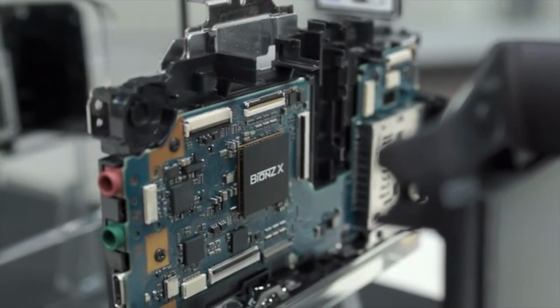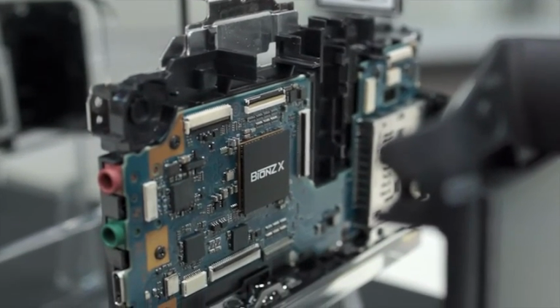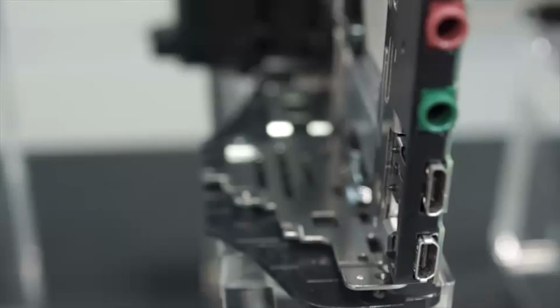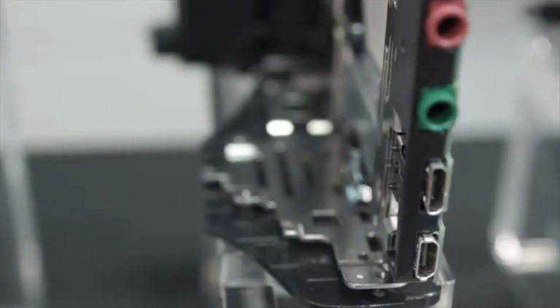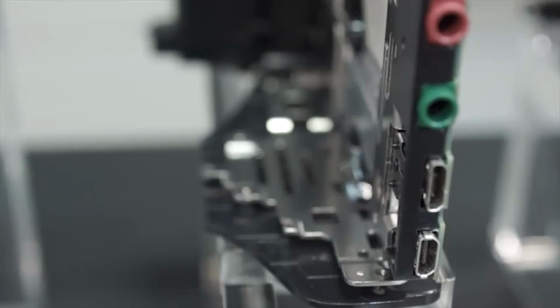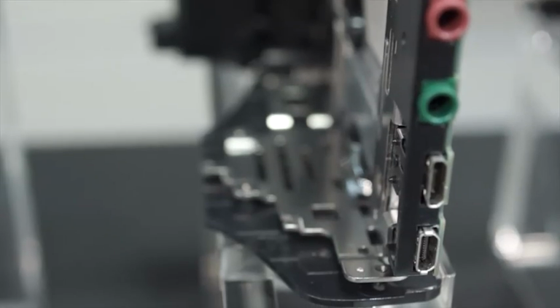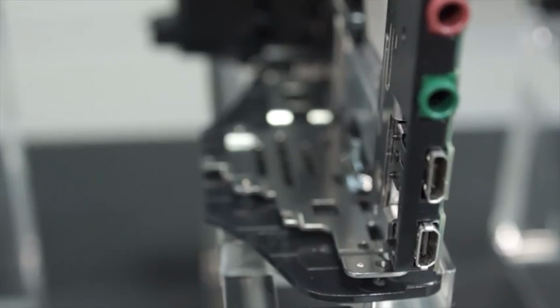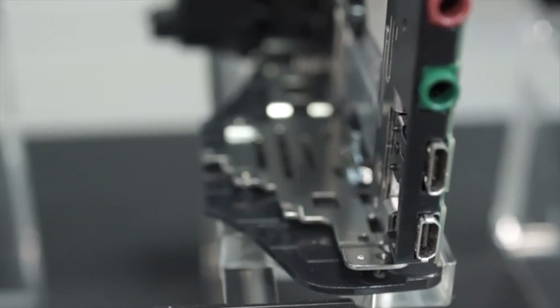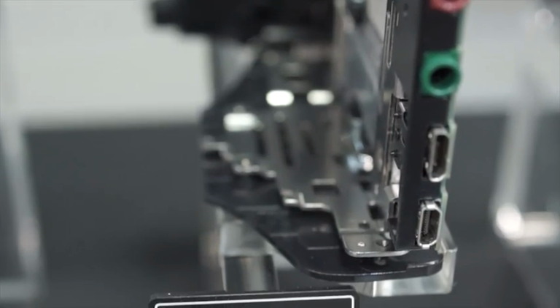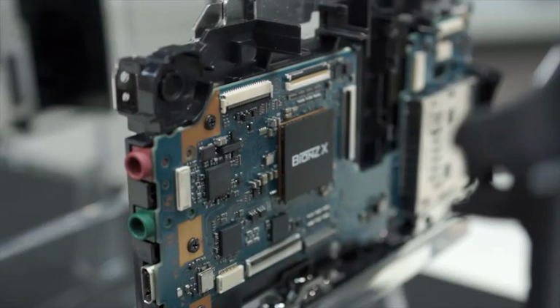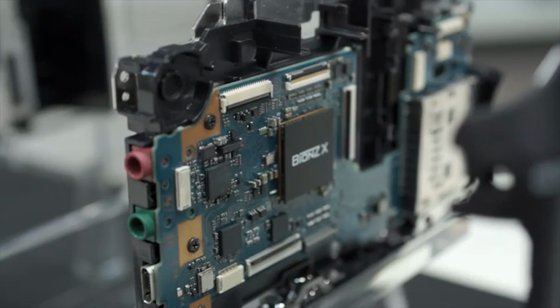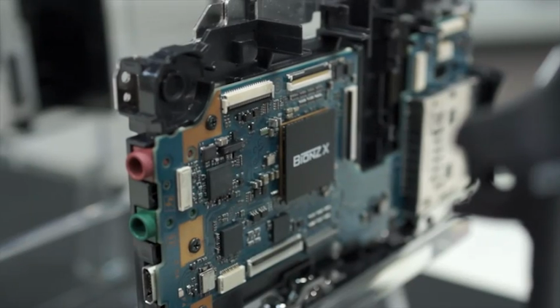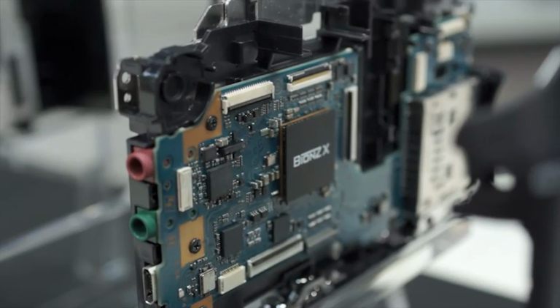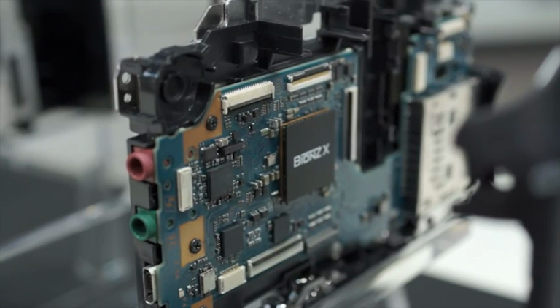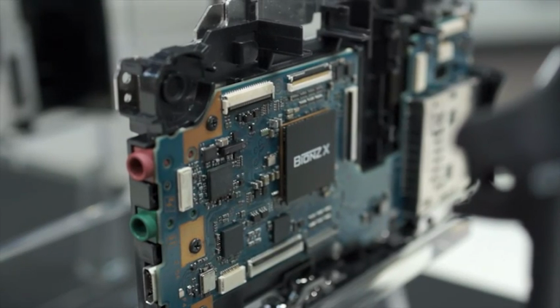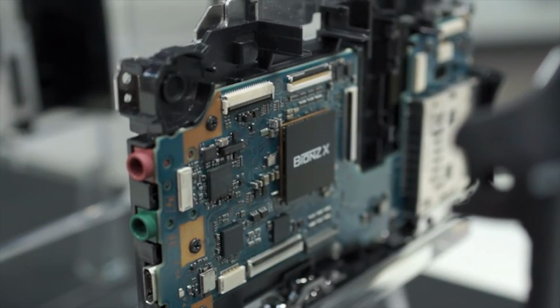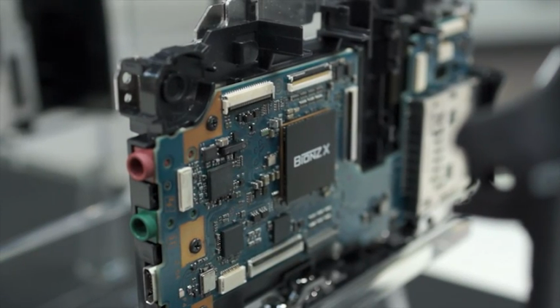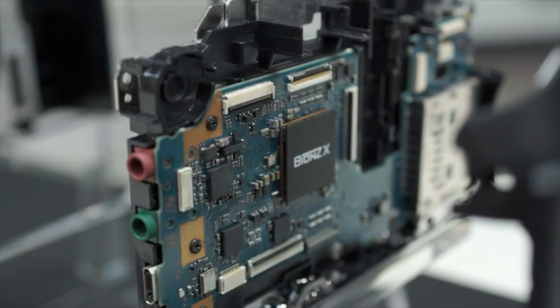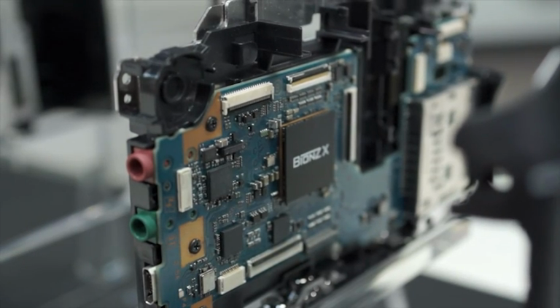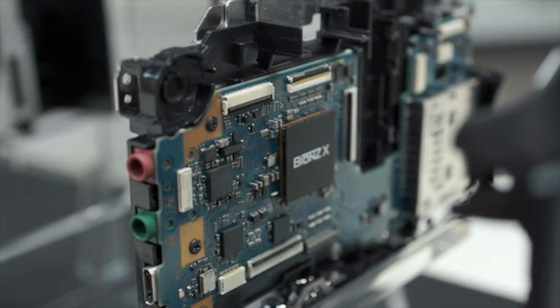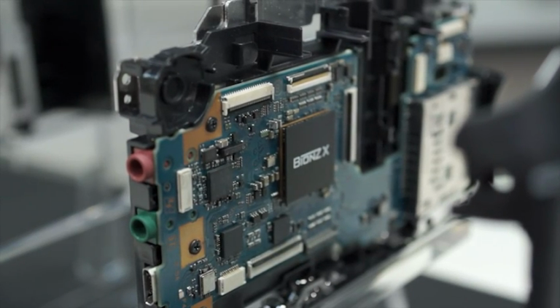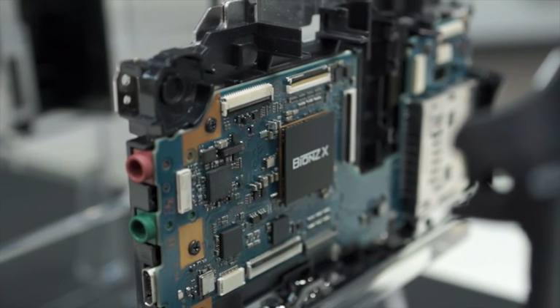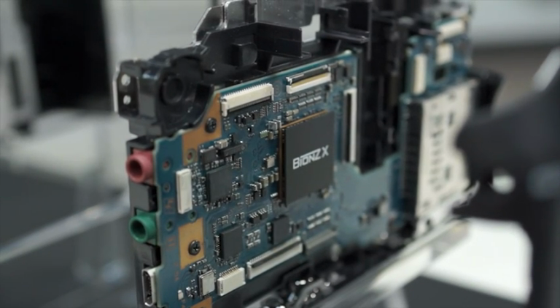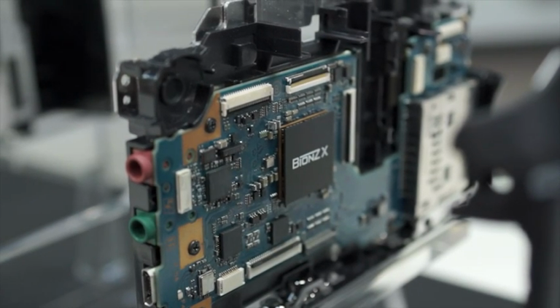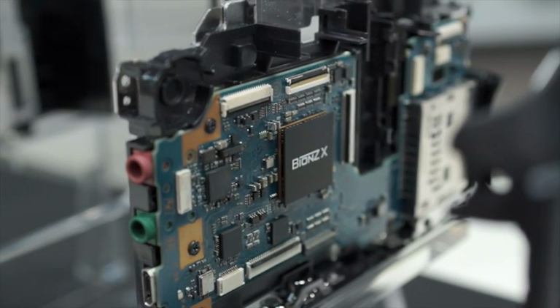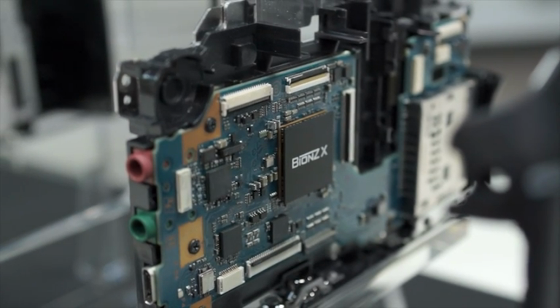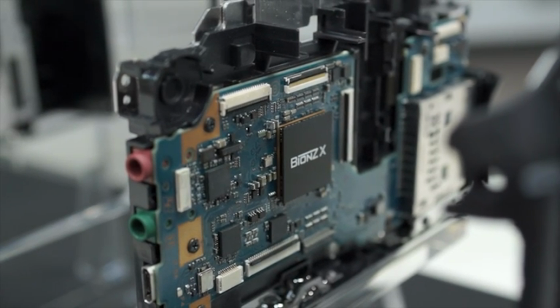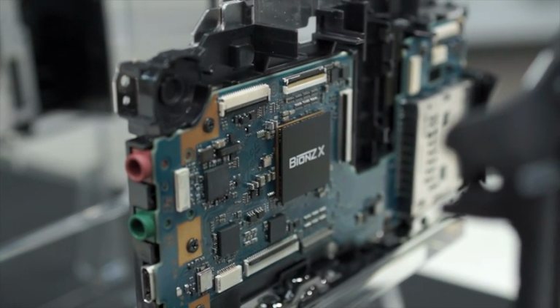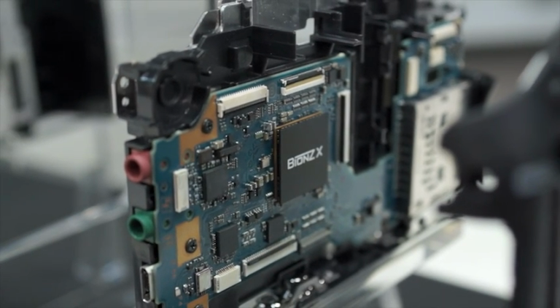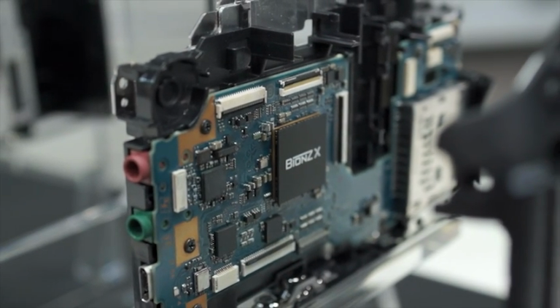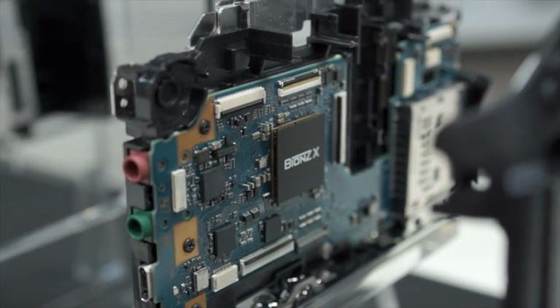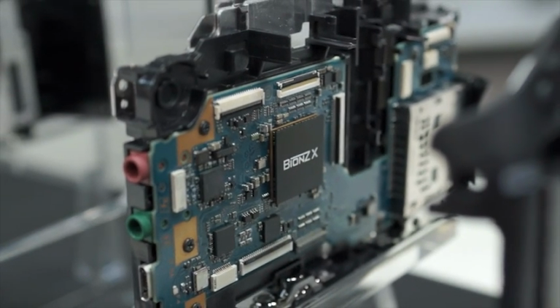Moving along the side of the camera, you'll notice all of the ports, including a jack for your headphones and an external microphone, along with USB and HDMI ports.